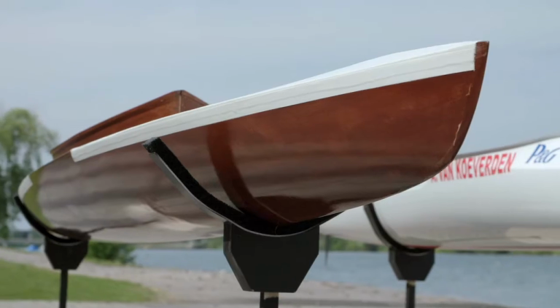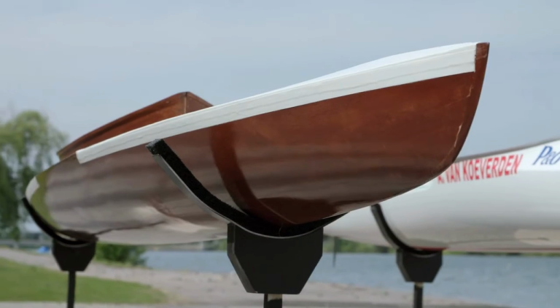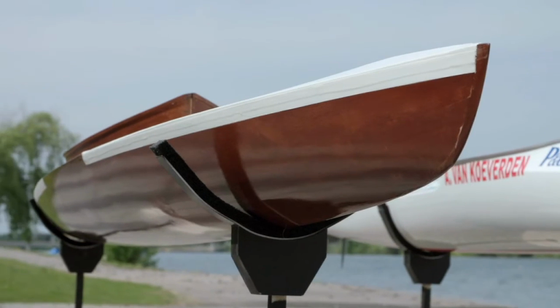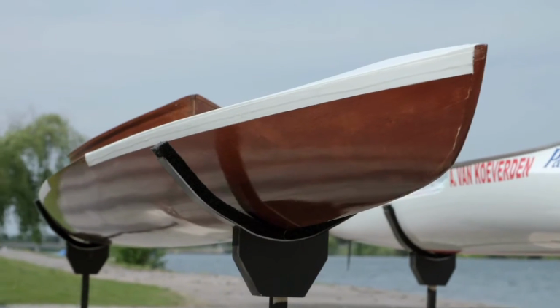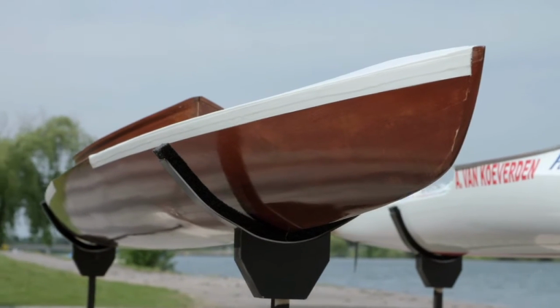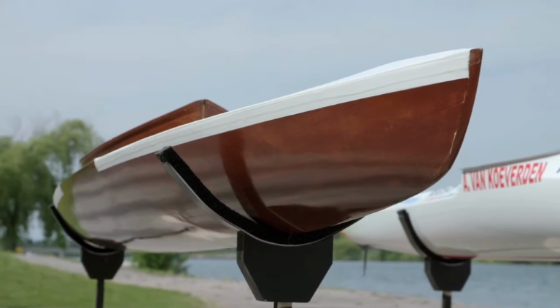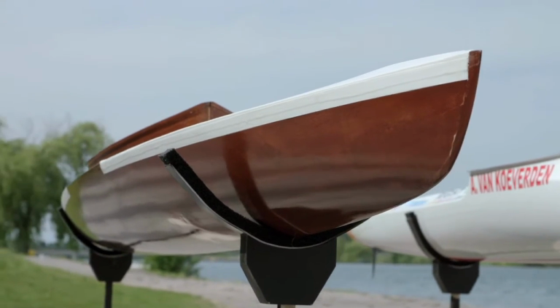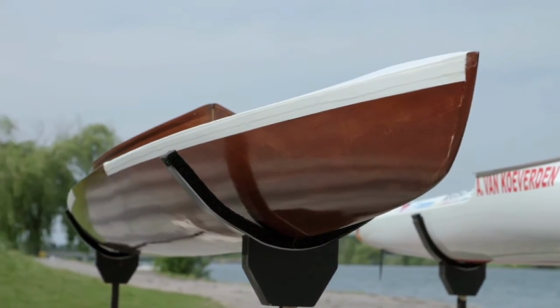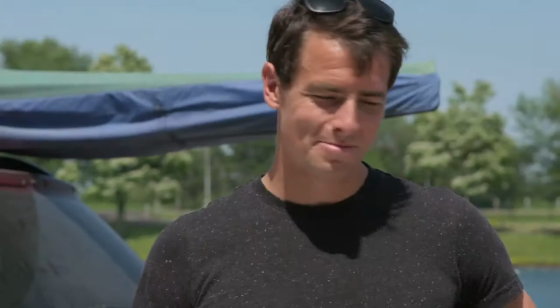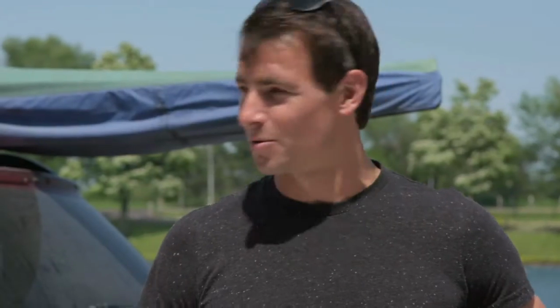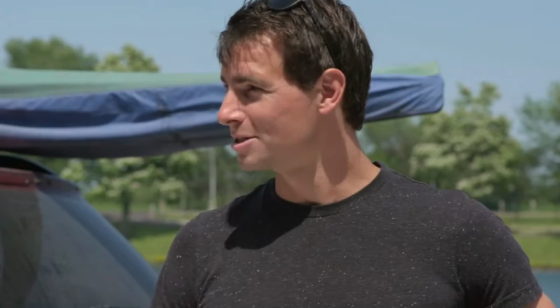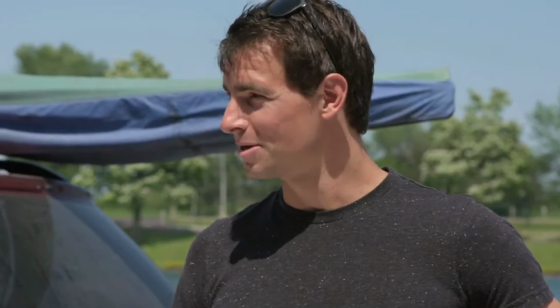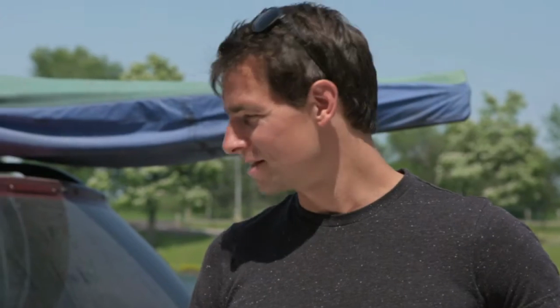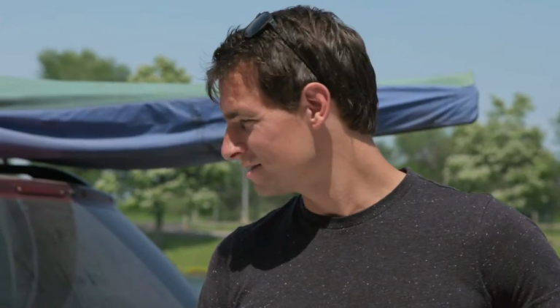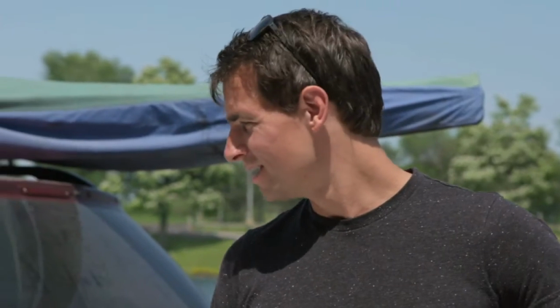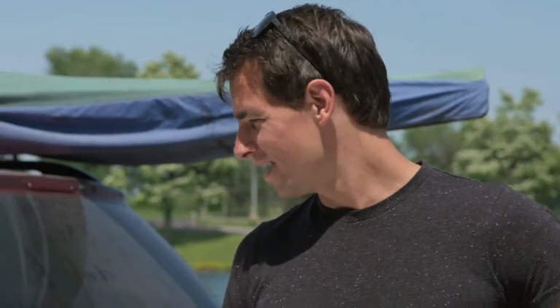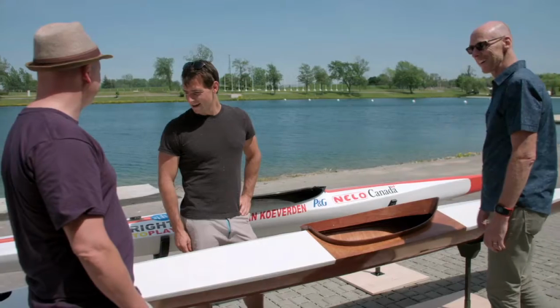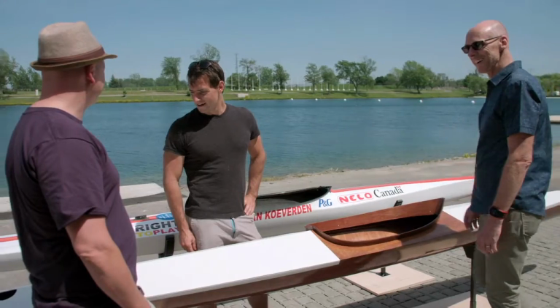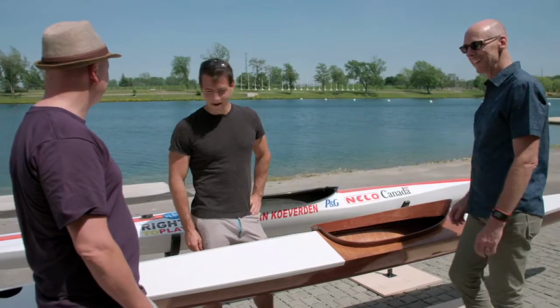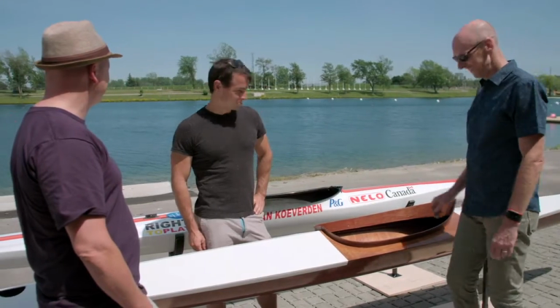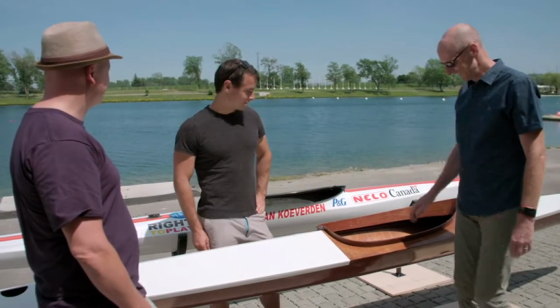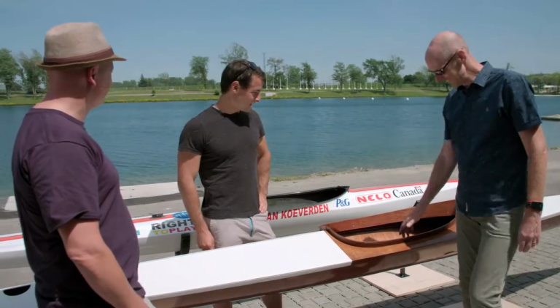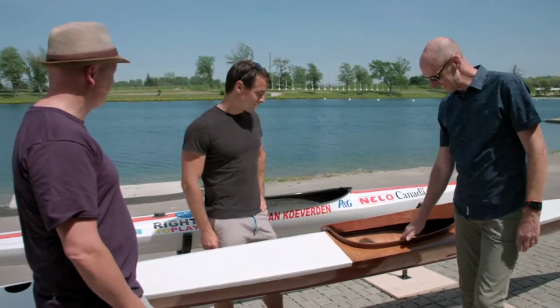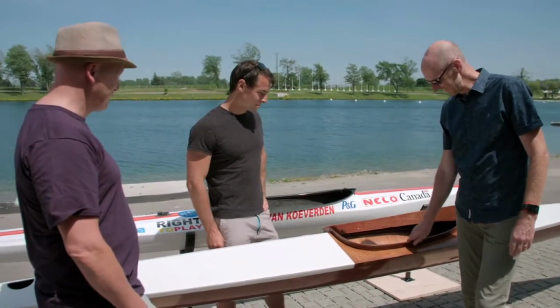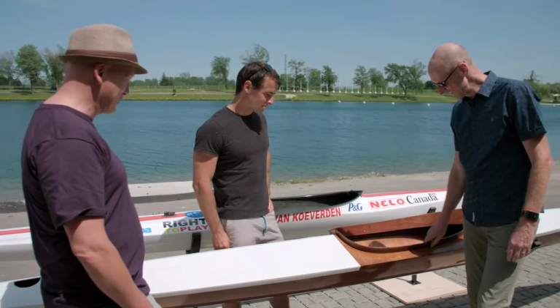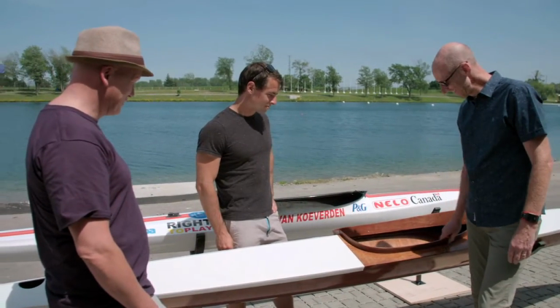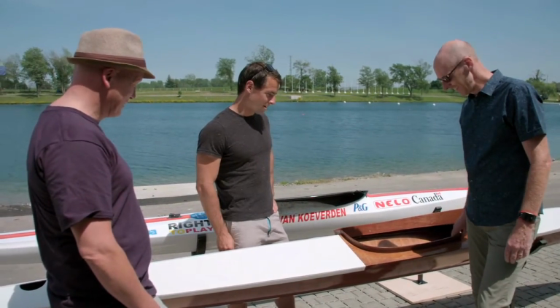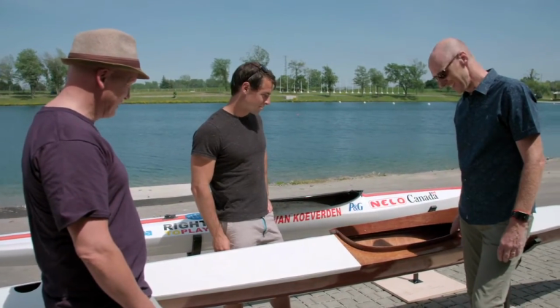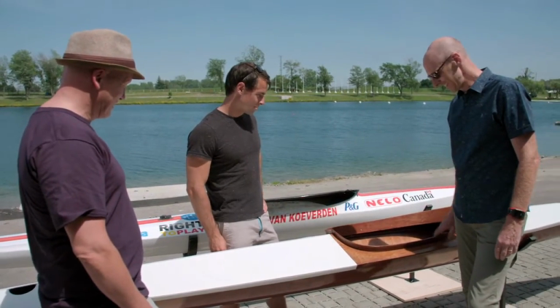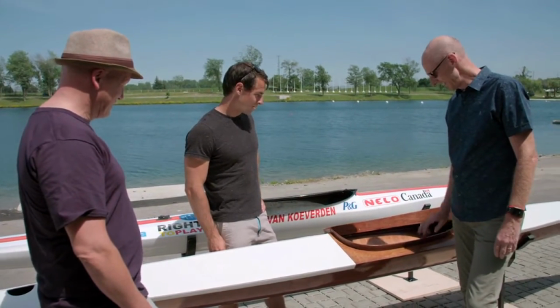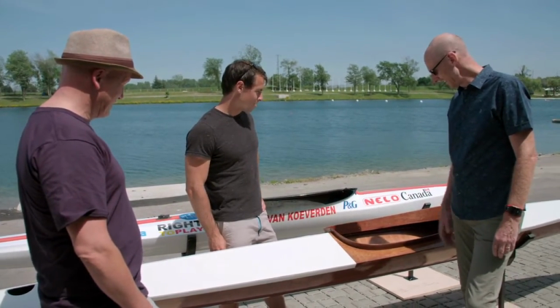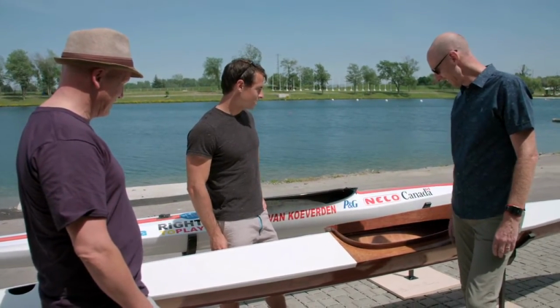Really, it's a work of art. I can see the amount of work that you put into this, and I just want to say thank you. Pleasure. It's going to be a pleasure to paddle.